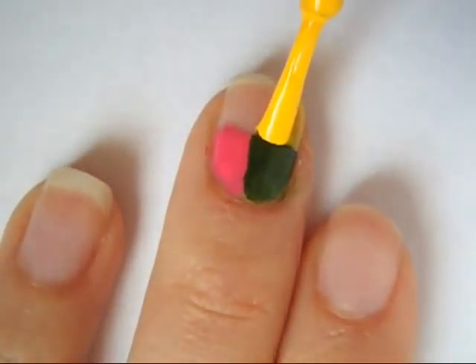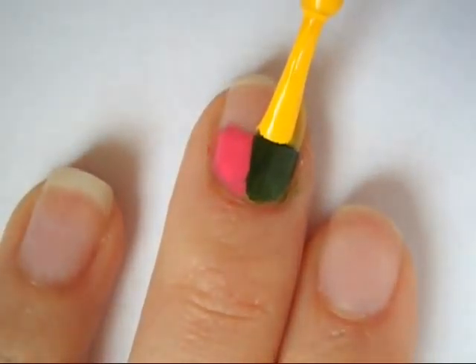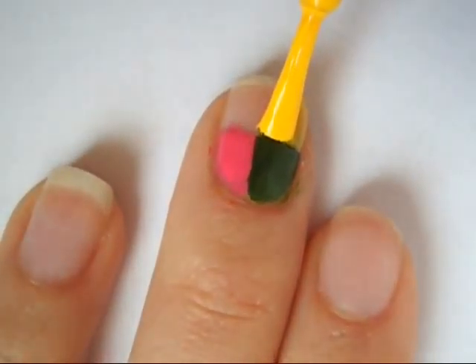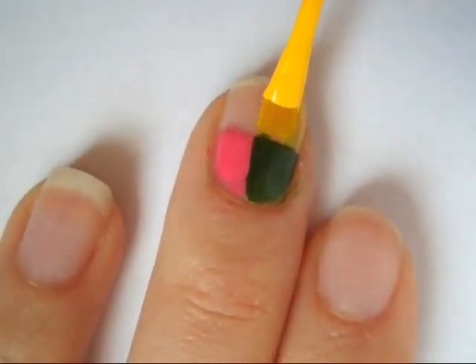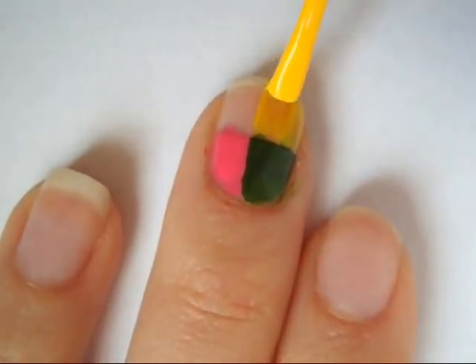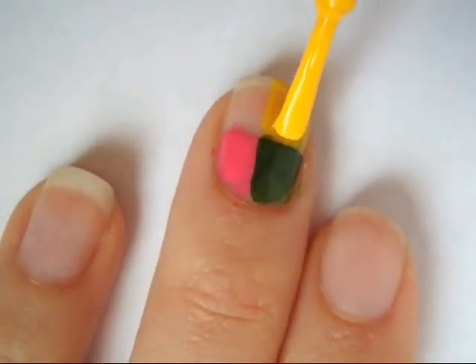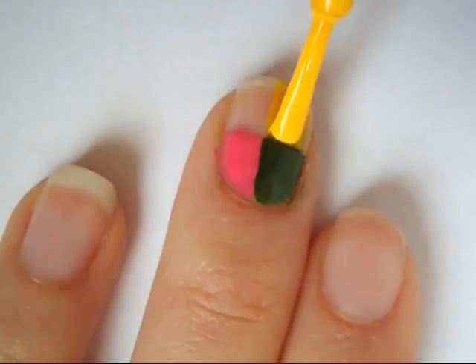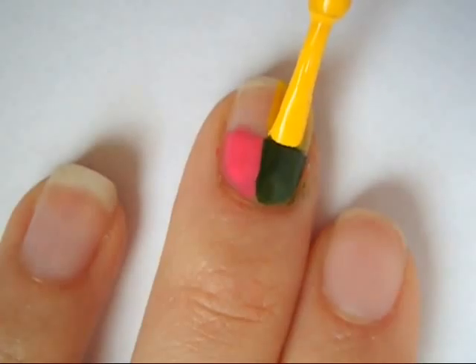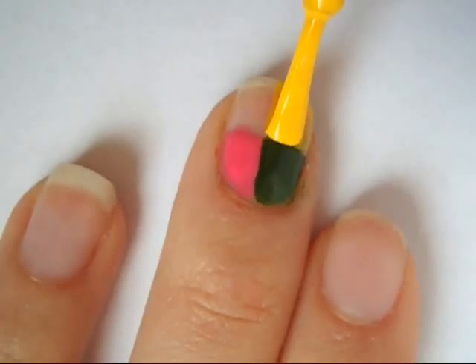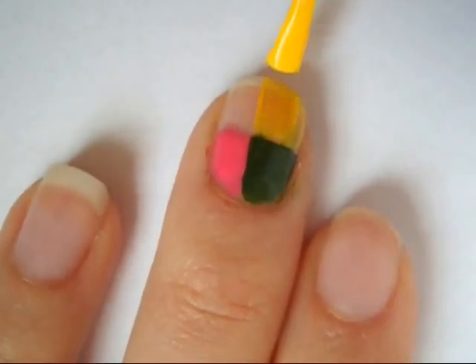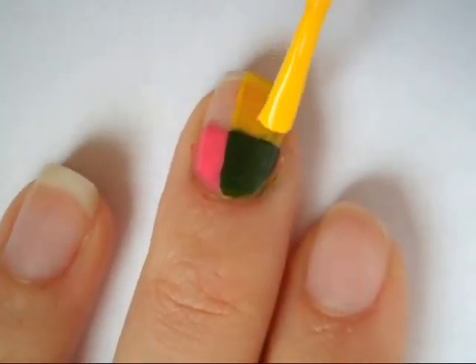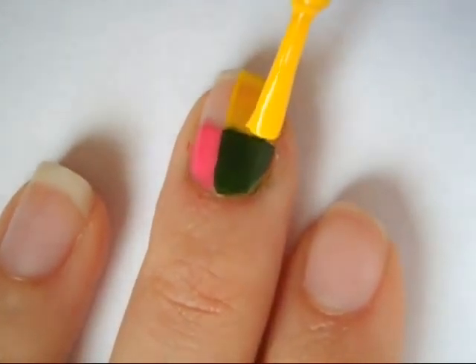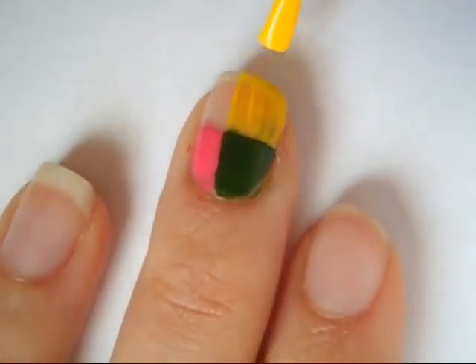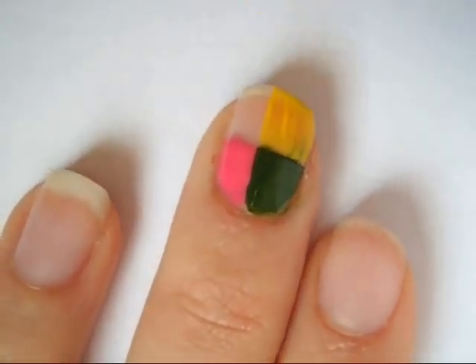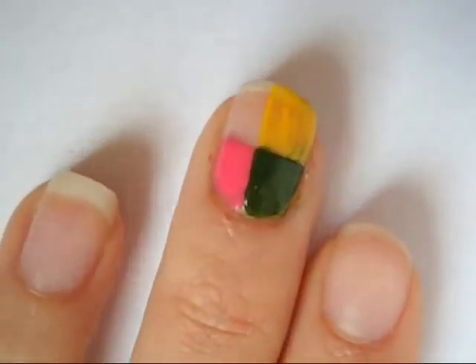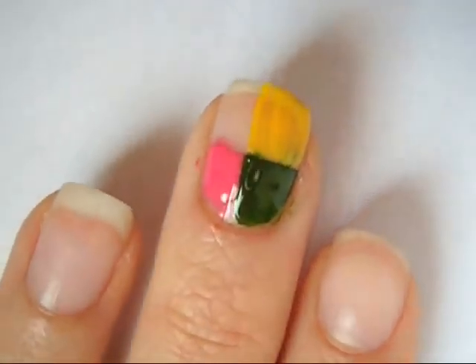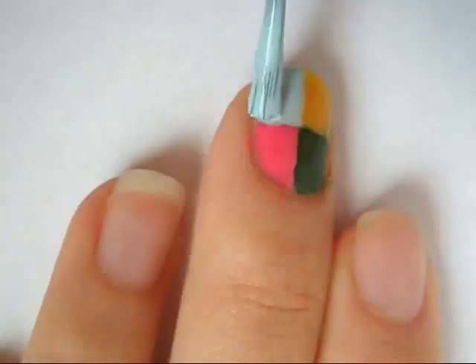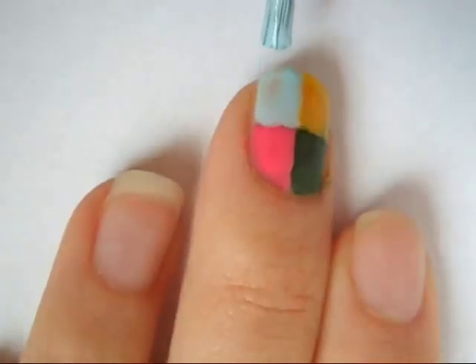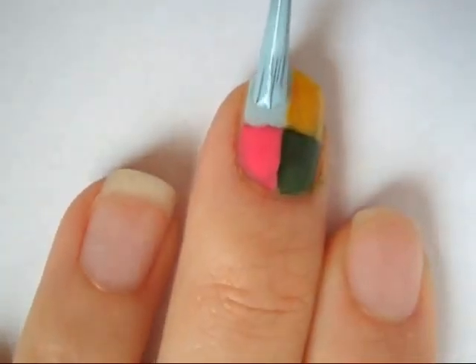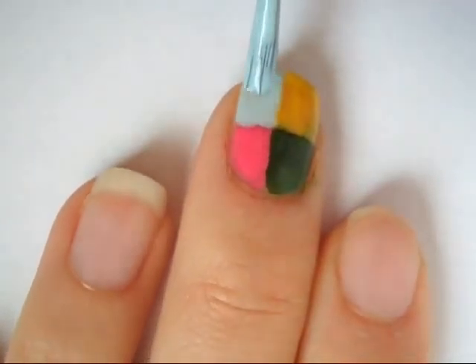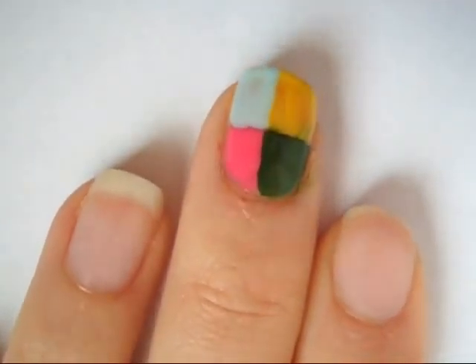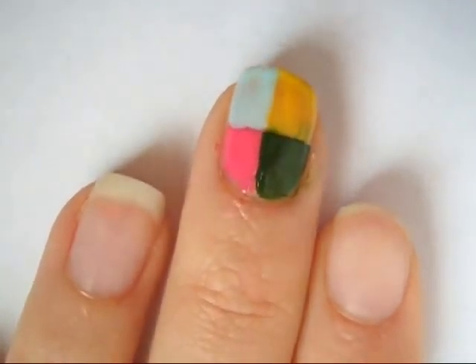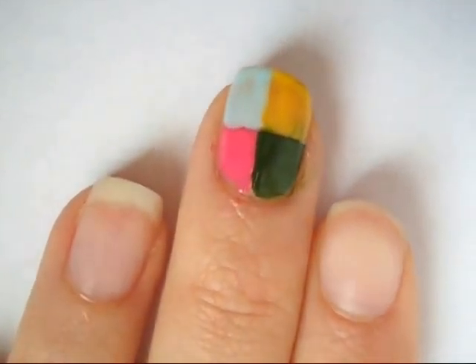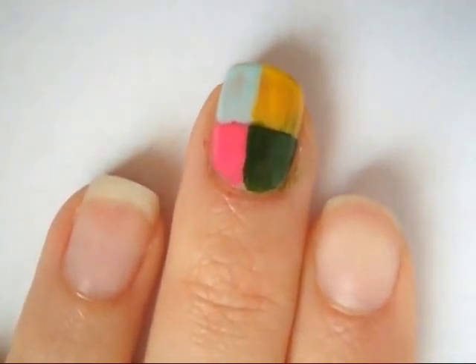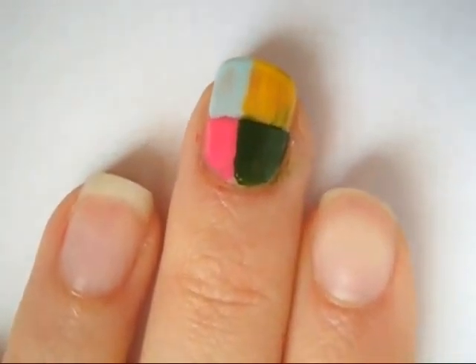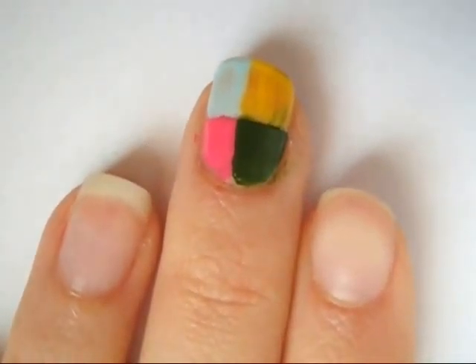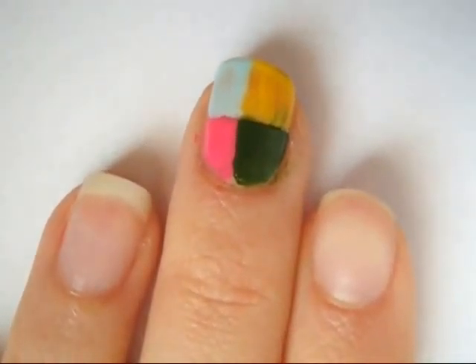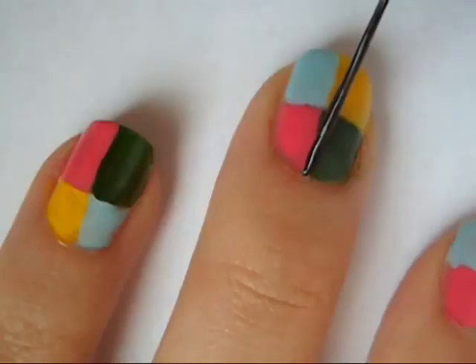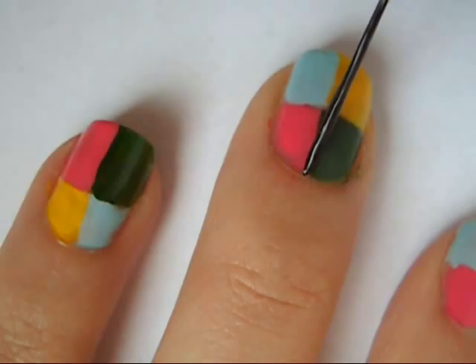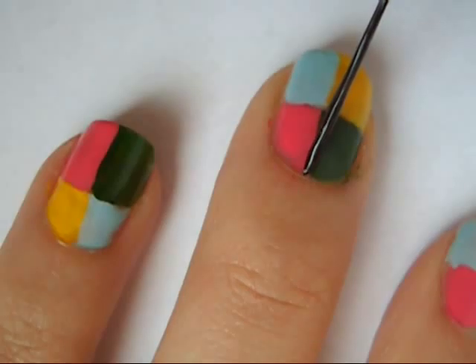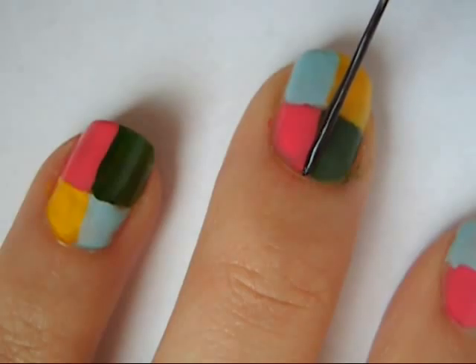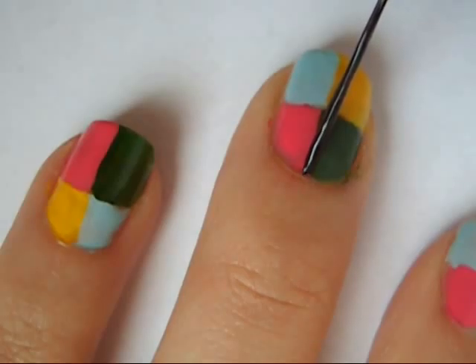Then on the top right hand corner, paint it another color and then repeat the process for the top left hand corner. This may require 1-2 coats.